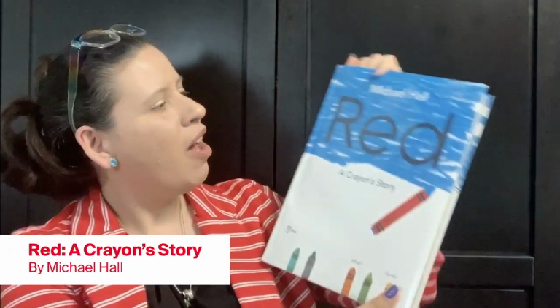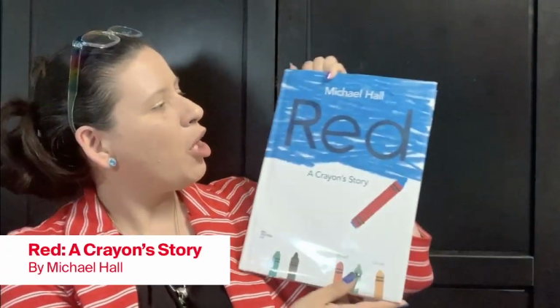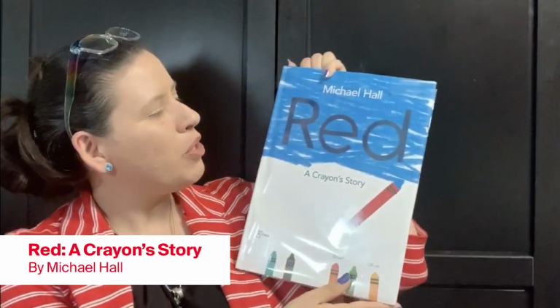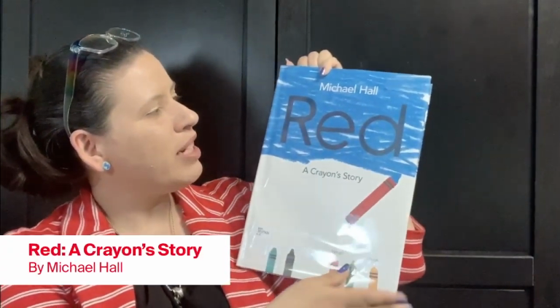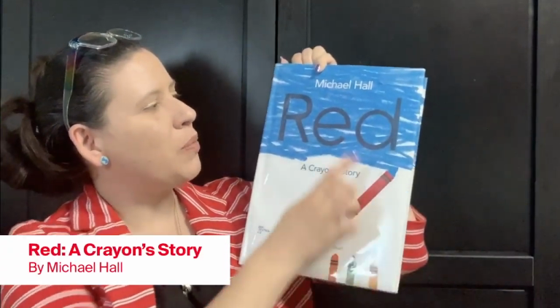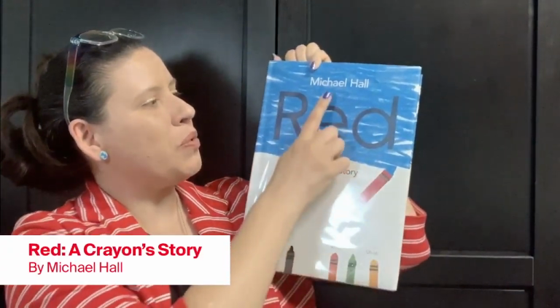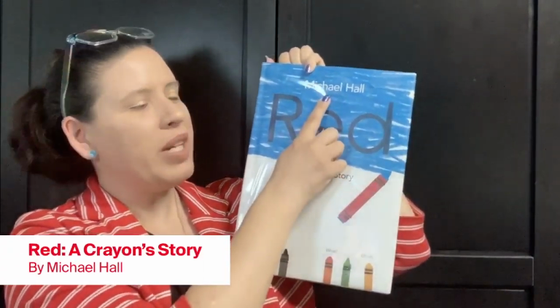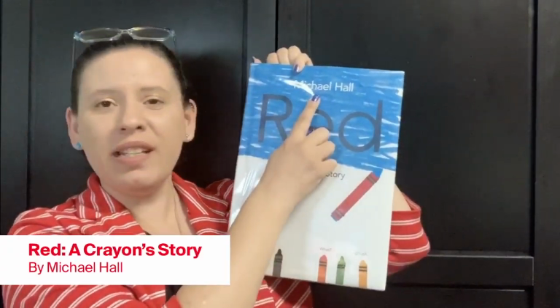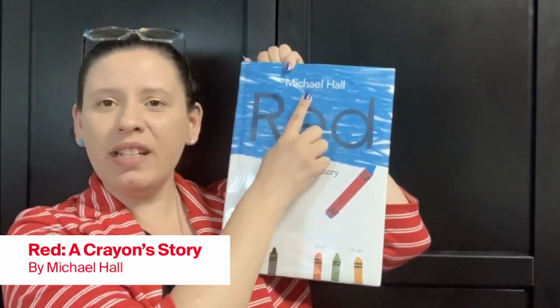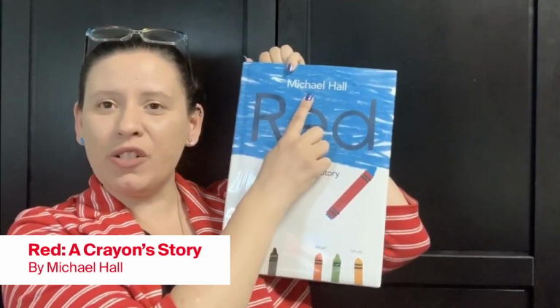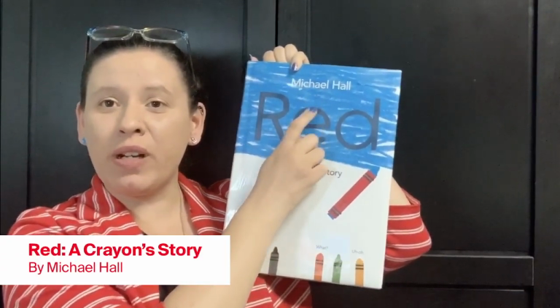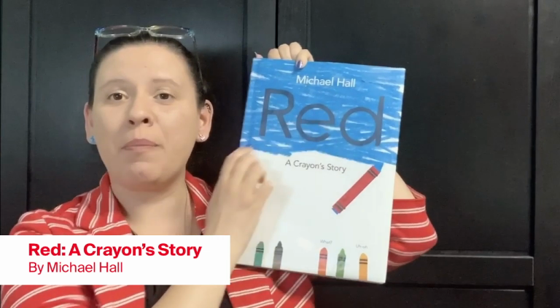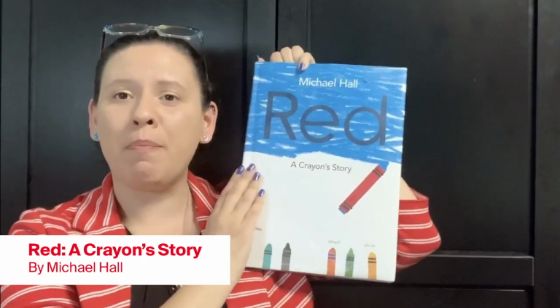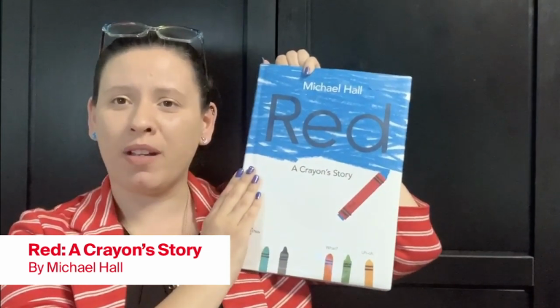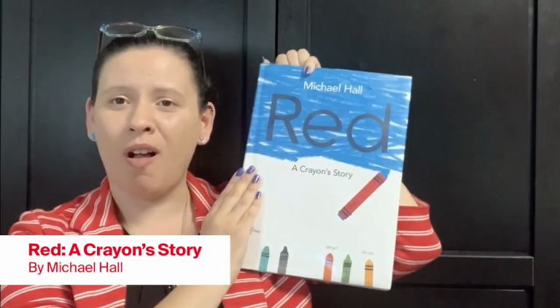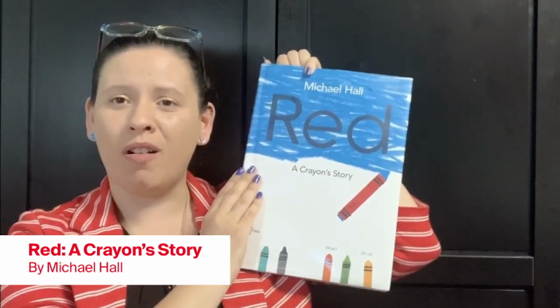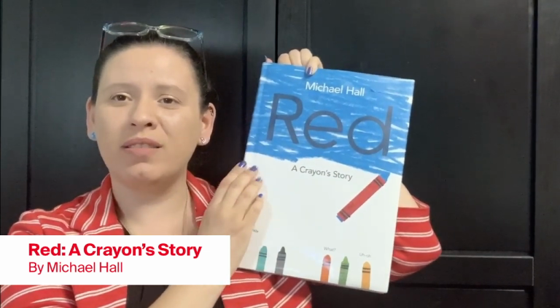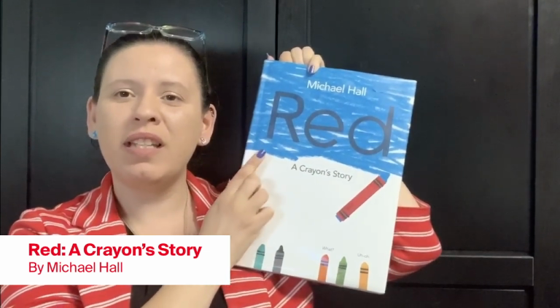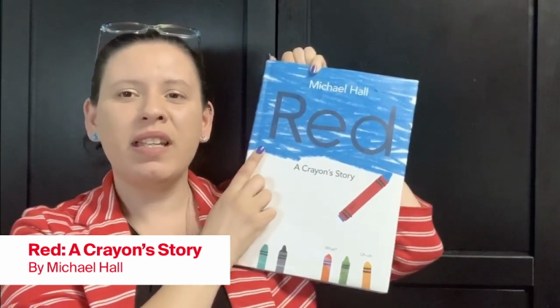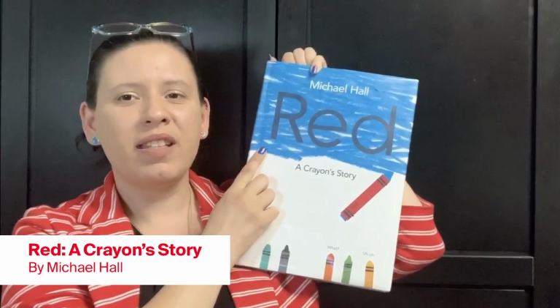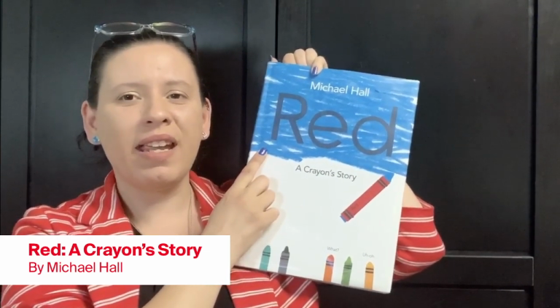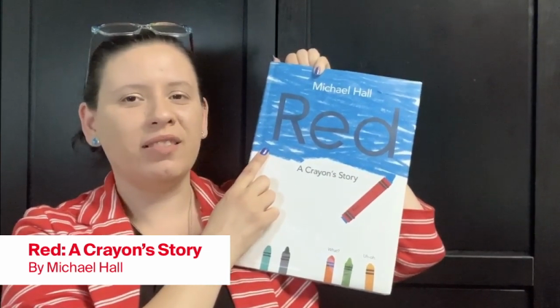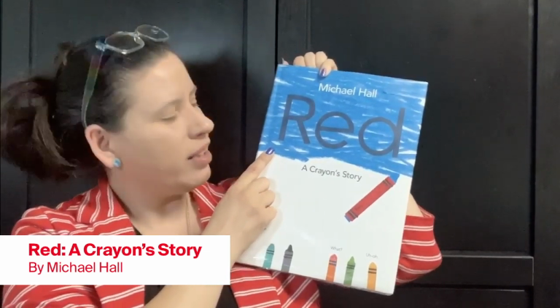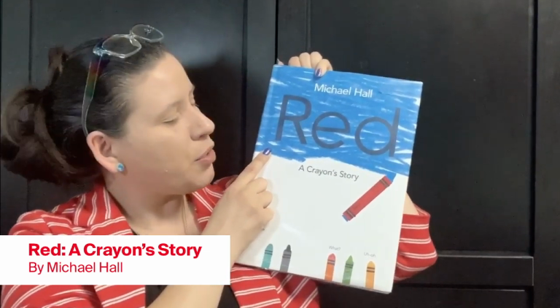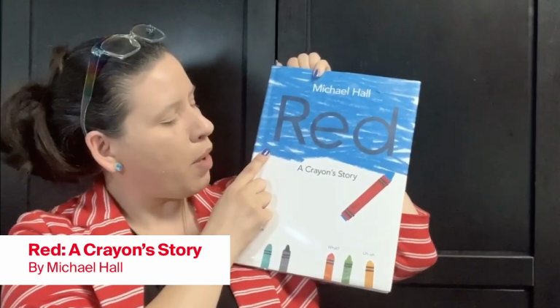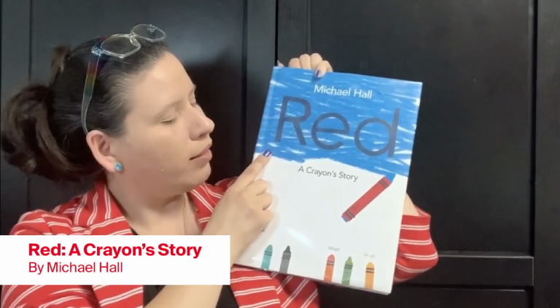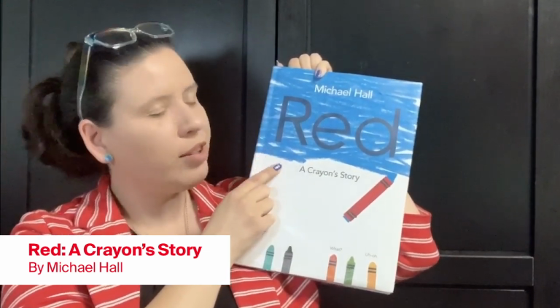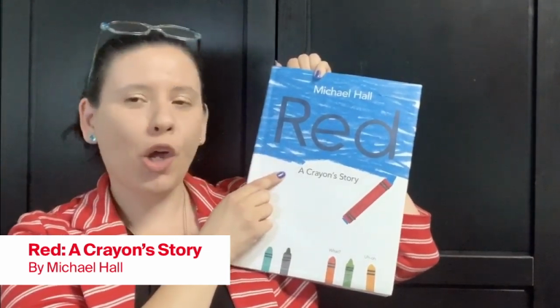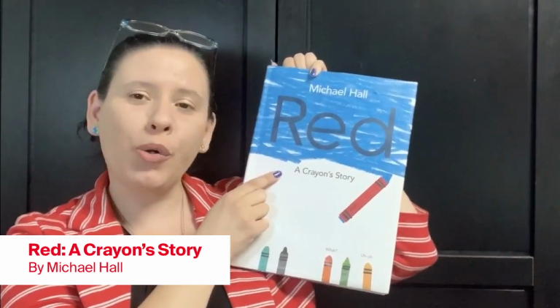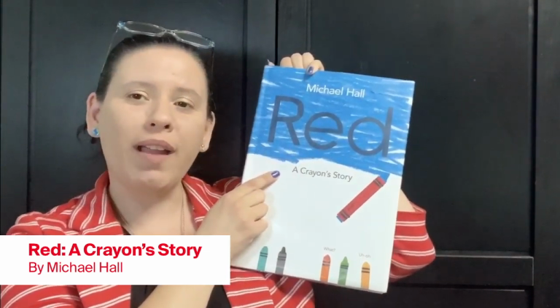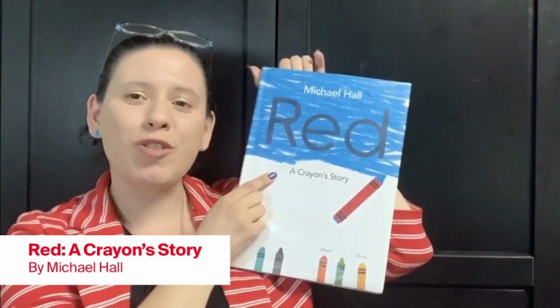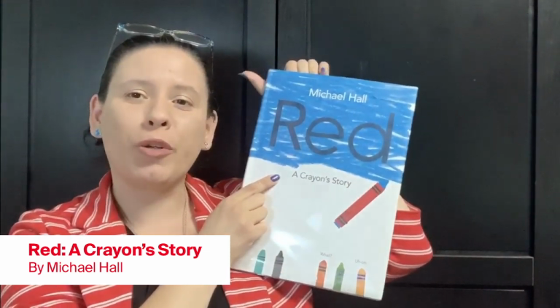Our book today was written and illustrated by Michael Hall. The title is Red, A Crayon Story.